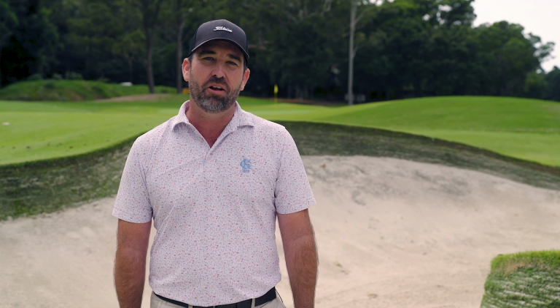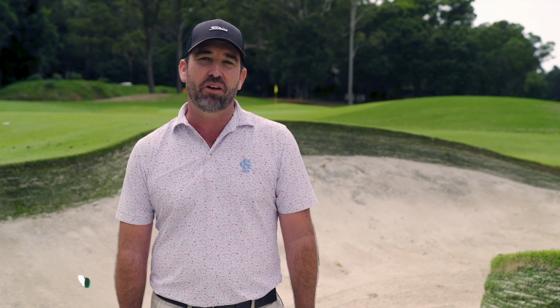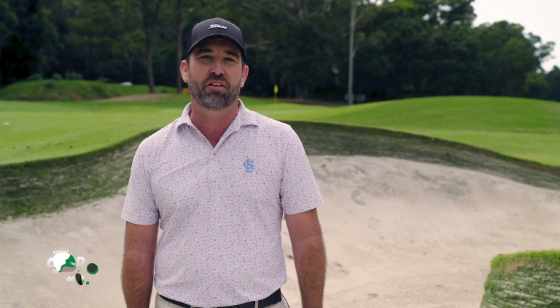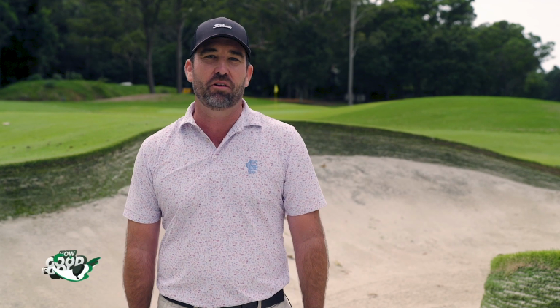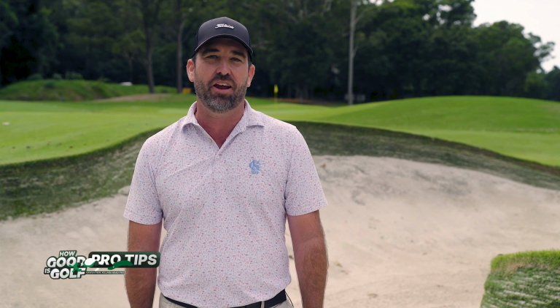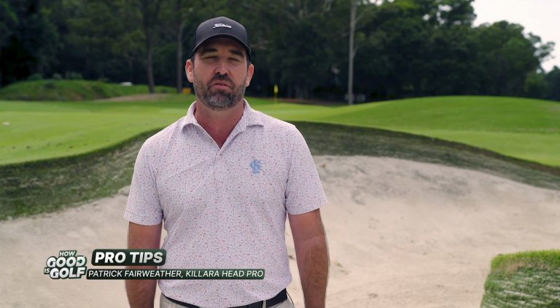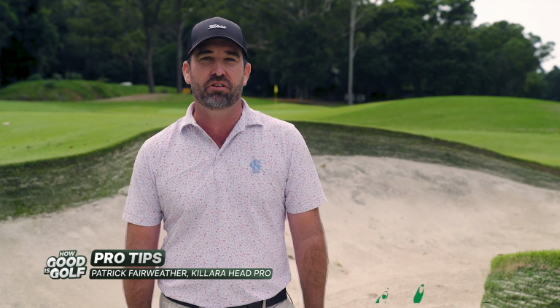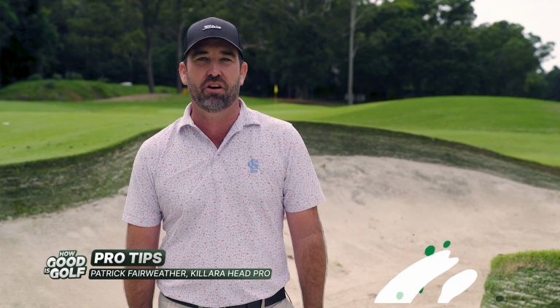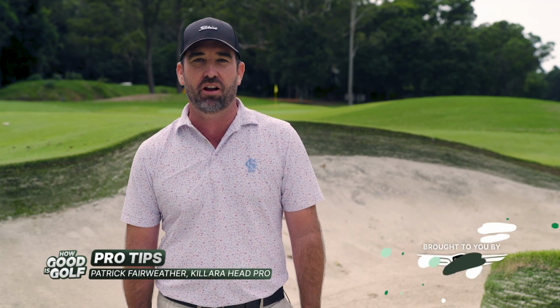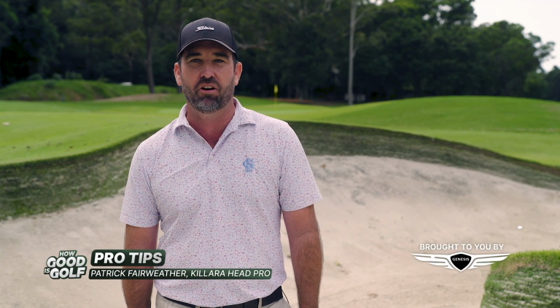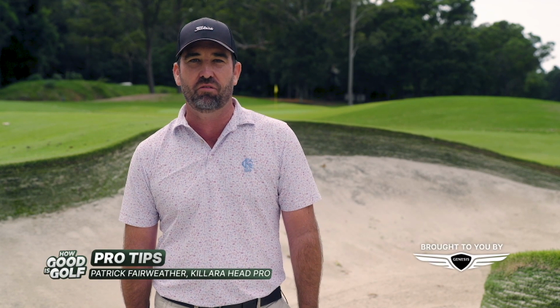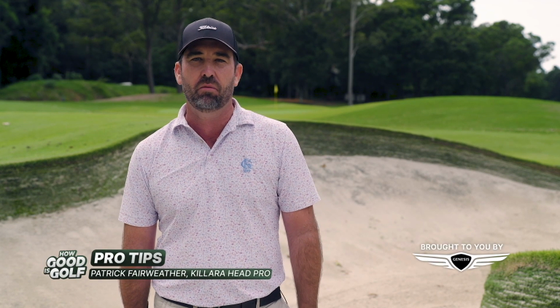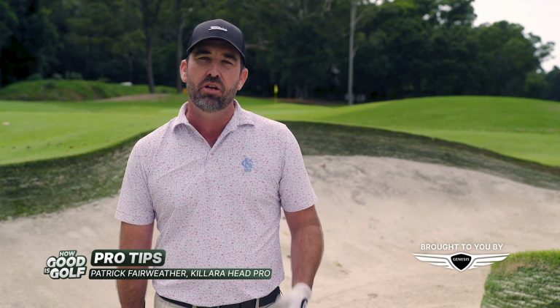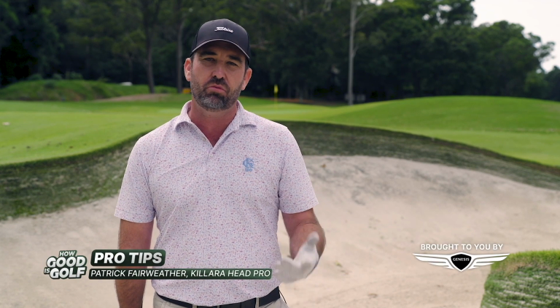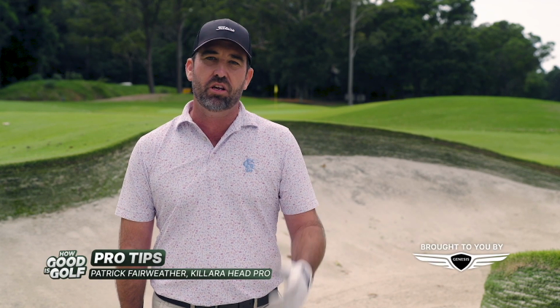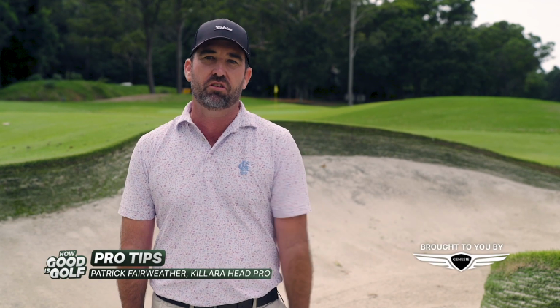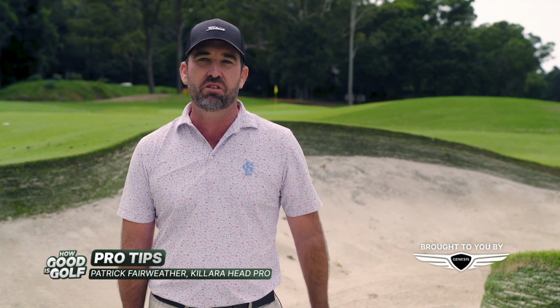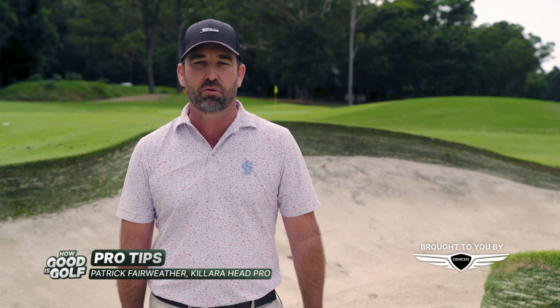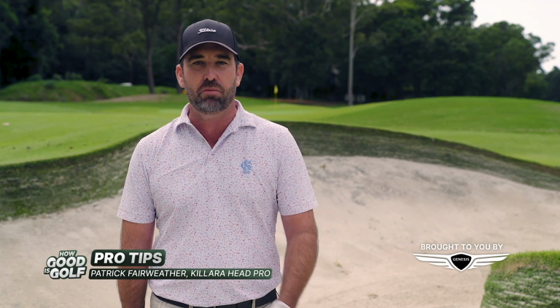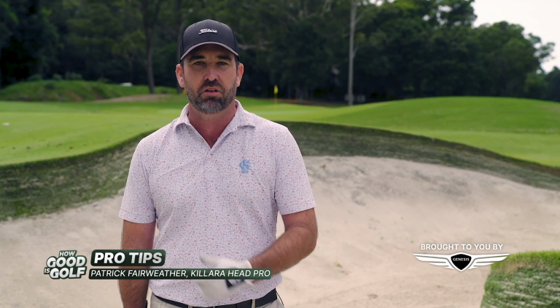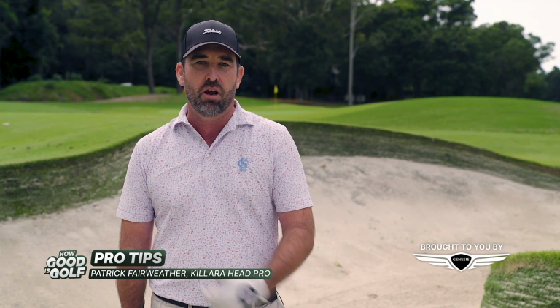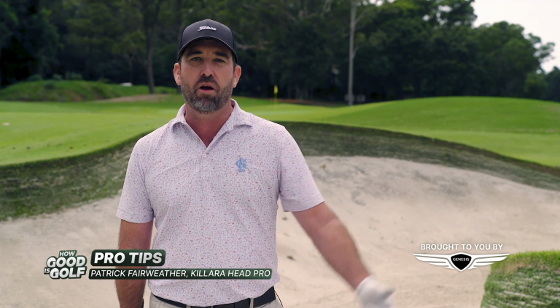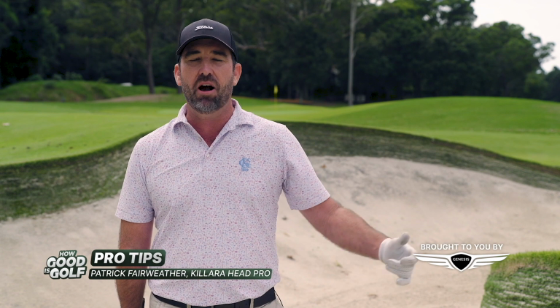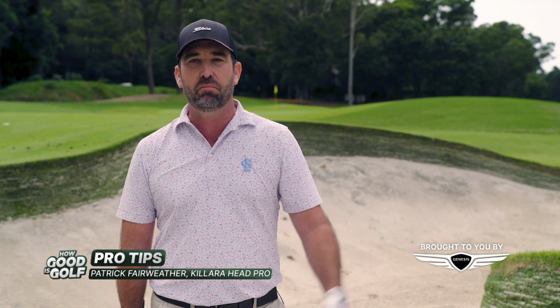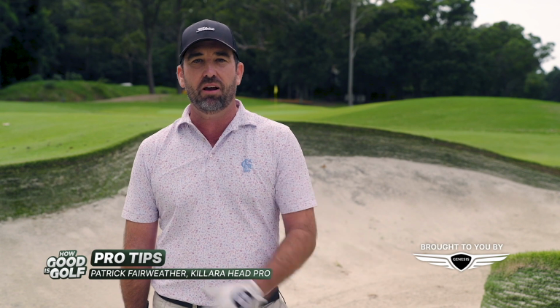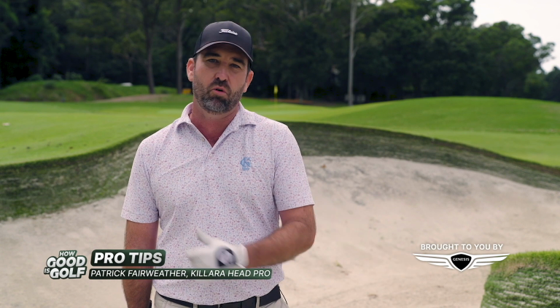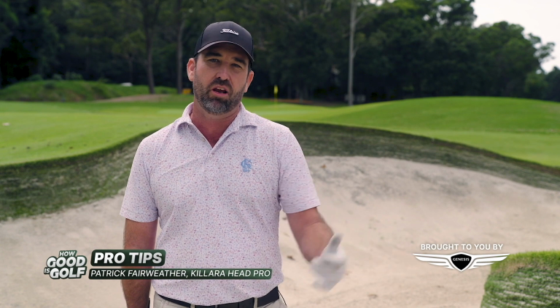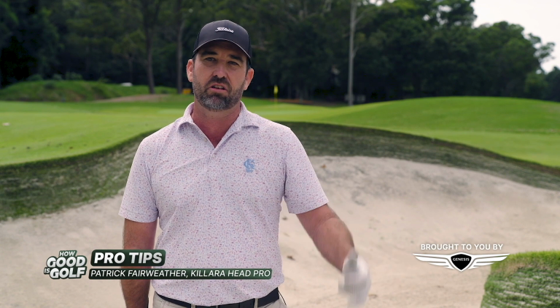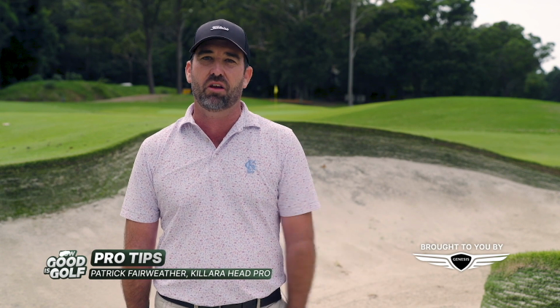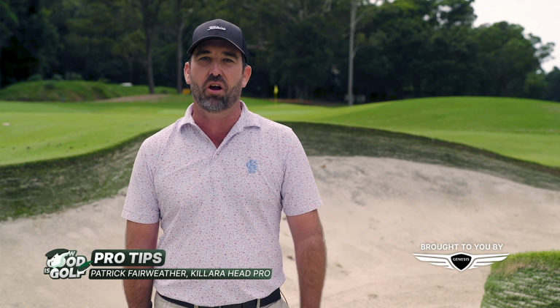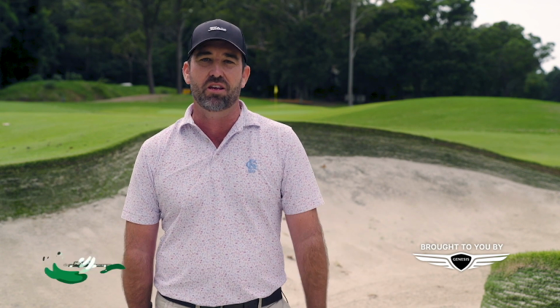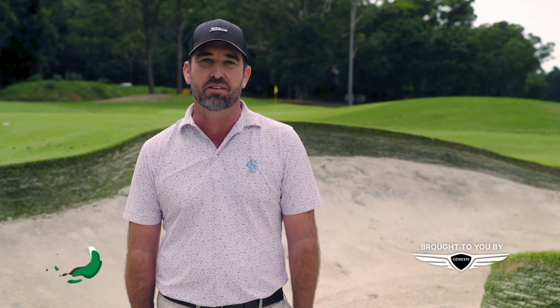My name is Patrick Fairweather, head professional here at Kilara Golf Club. I just wanted to give you some simple tips around bunker play from all the lessons I've given over the years.